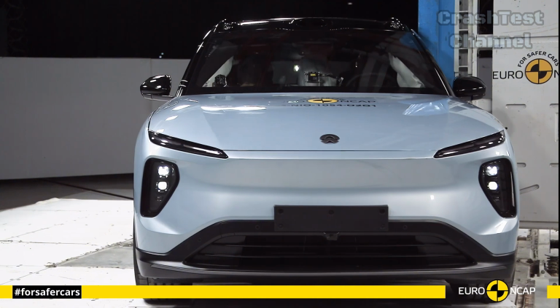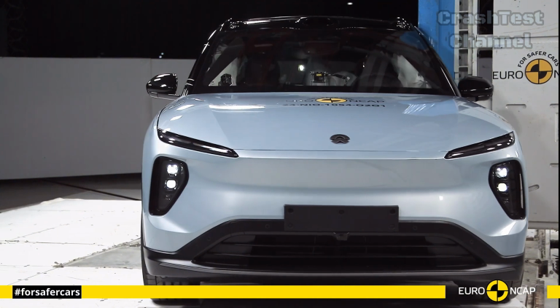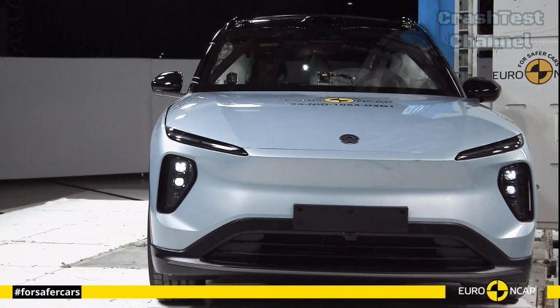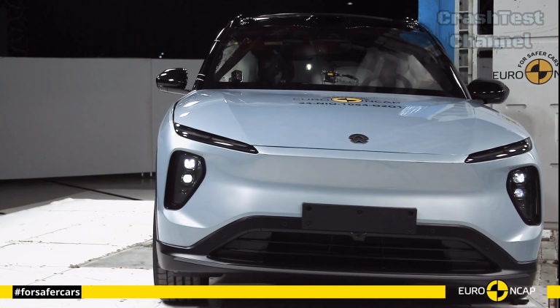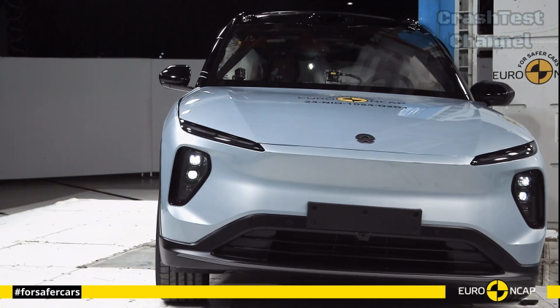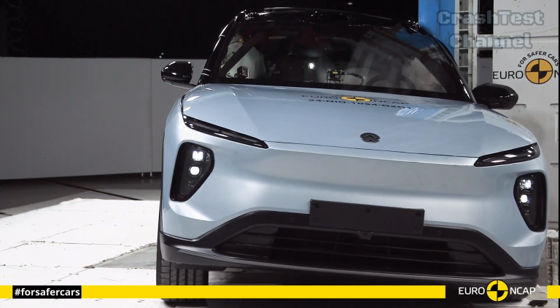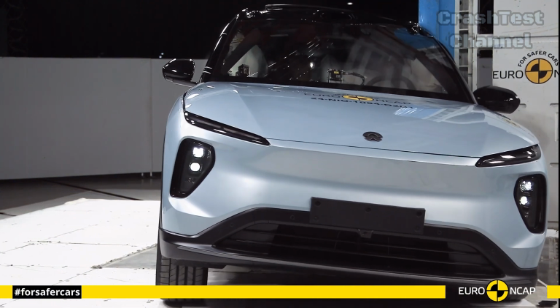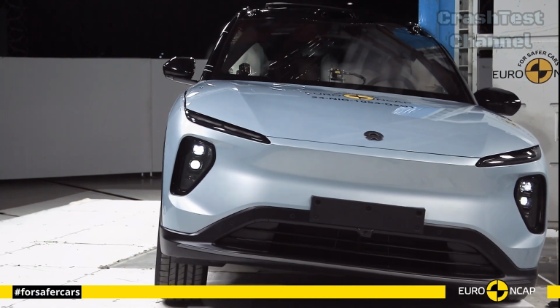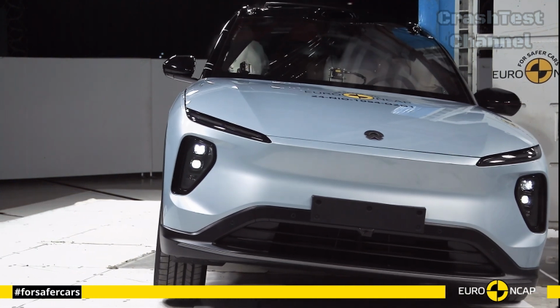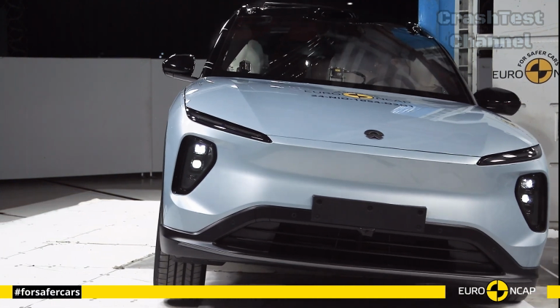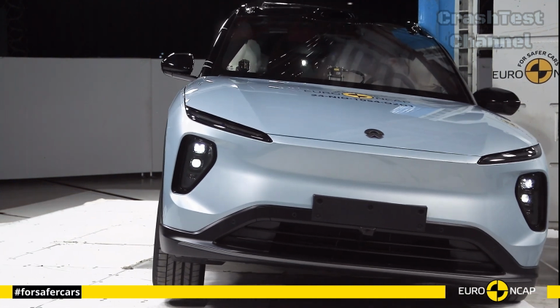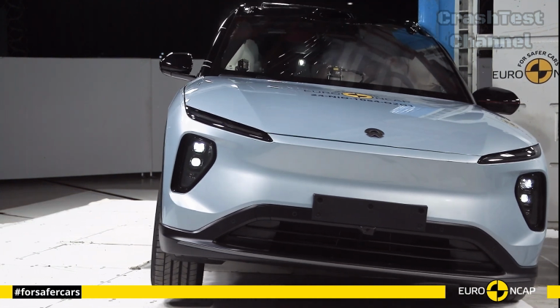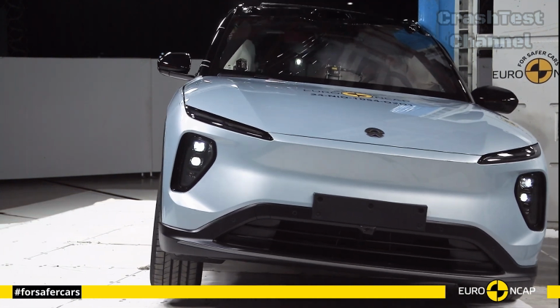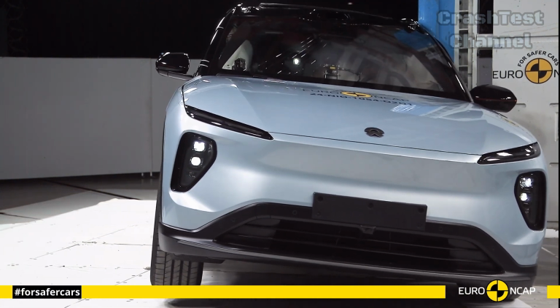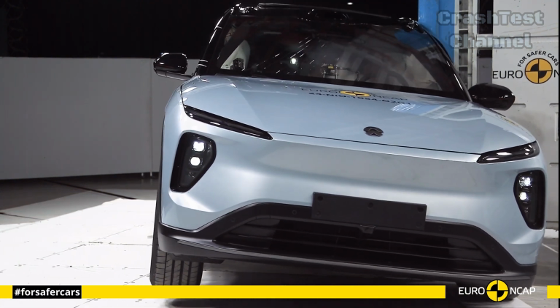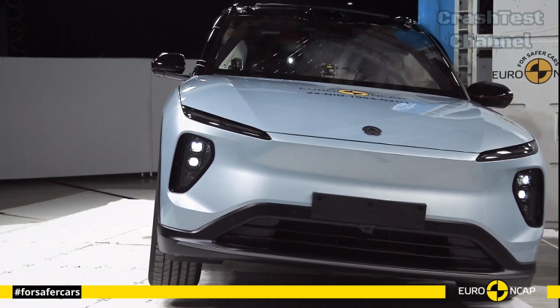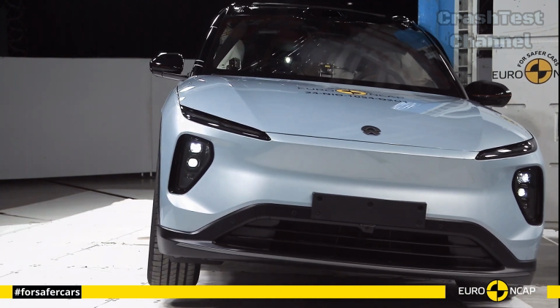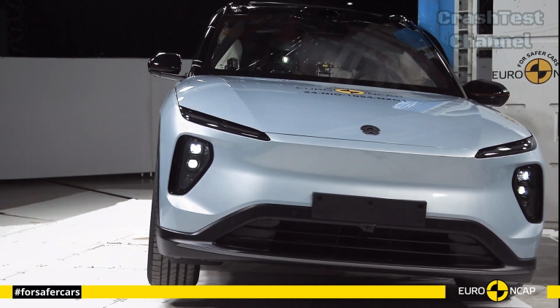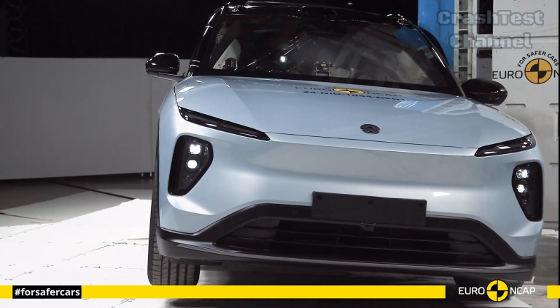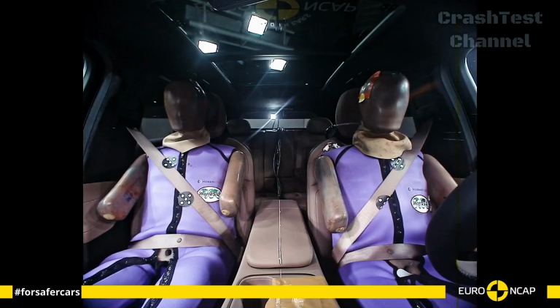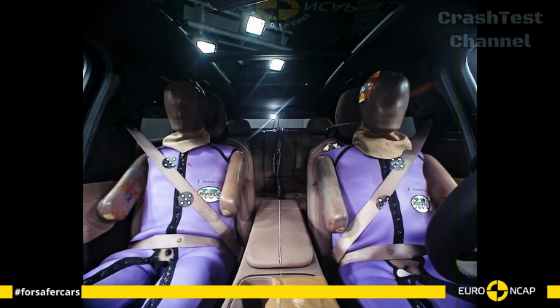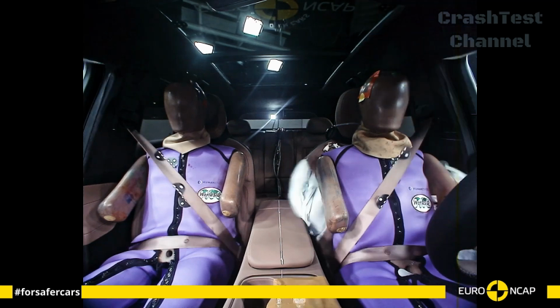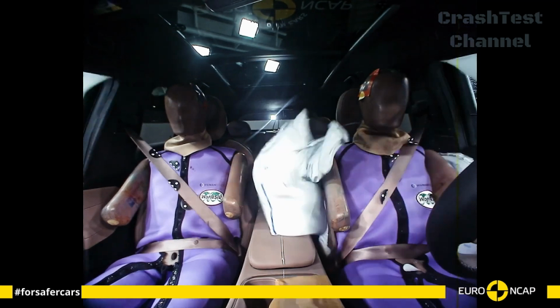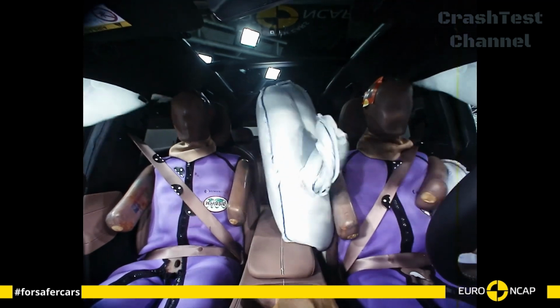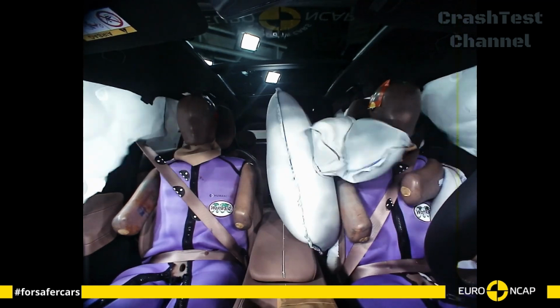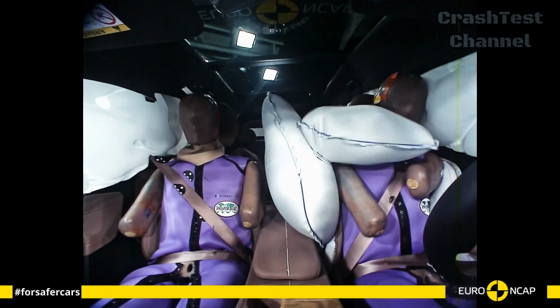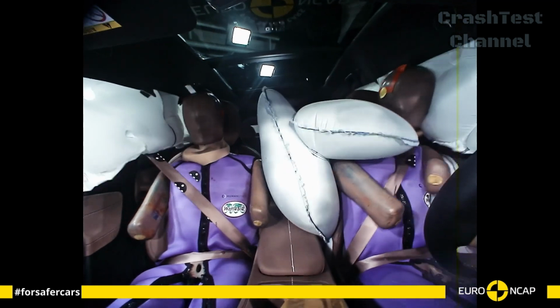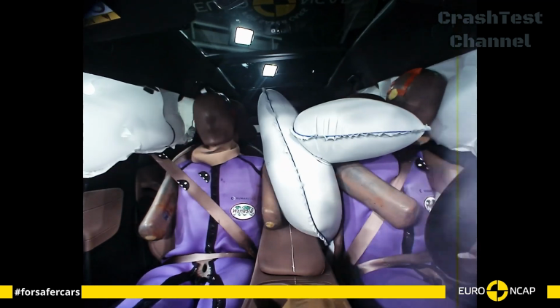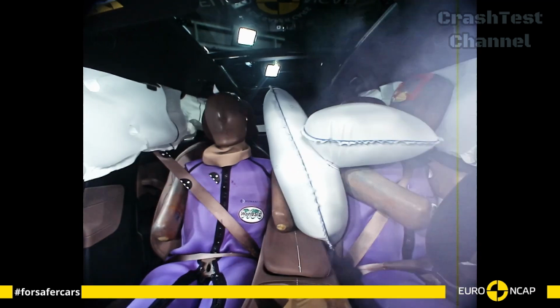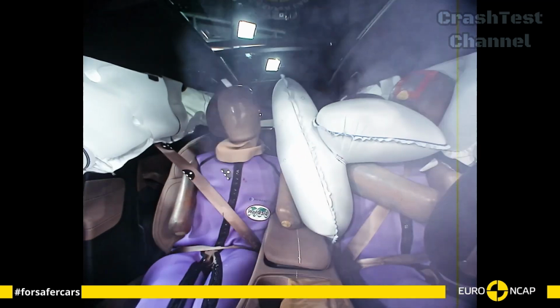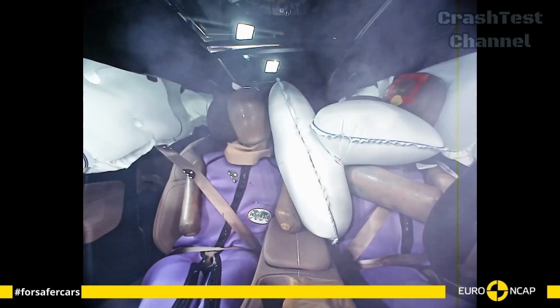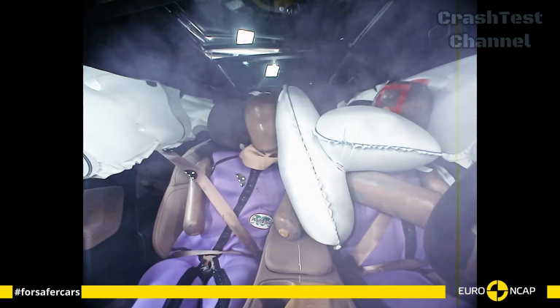The car also comes equipped with an advanced e-call system and automatic post-collision braking, showing a focus on modern safety.